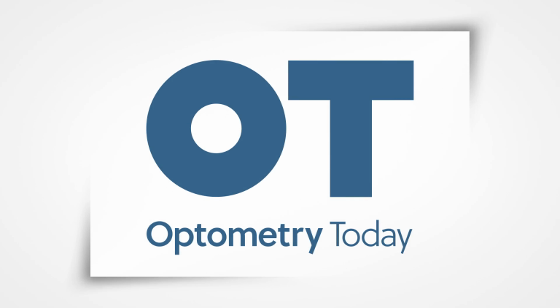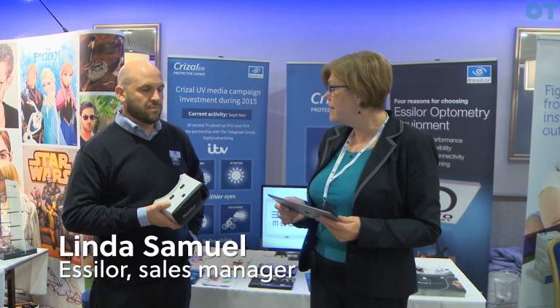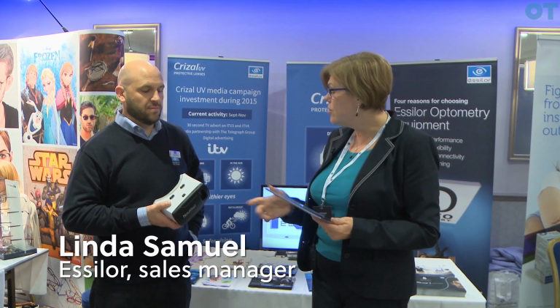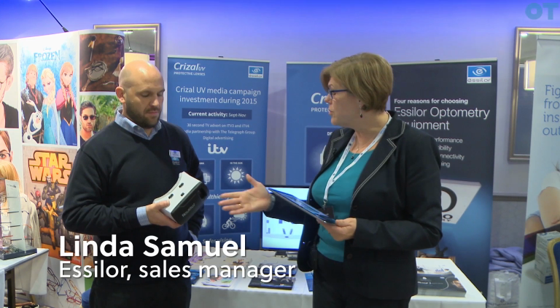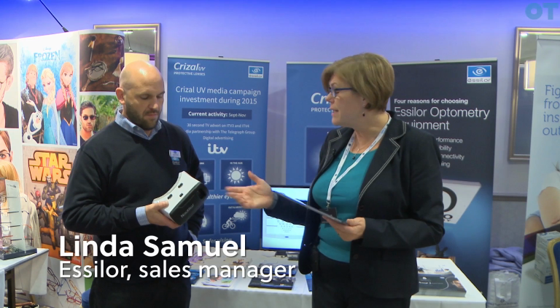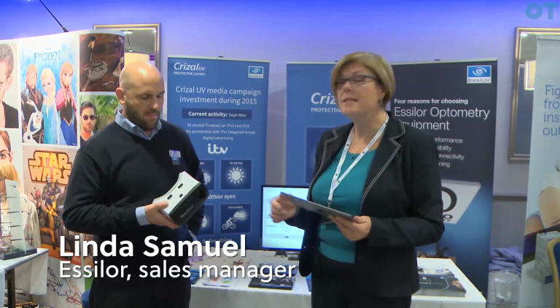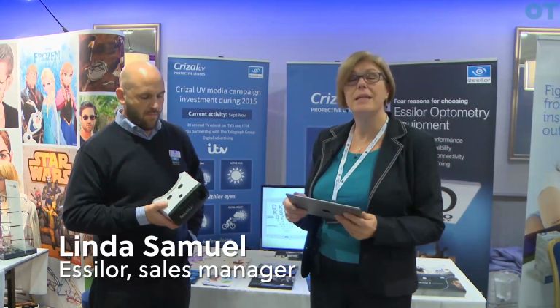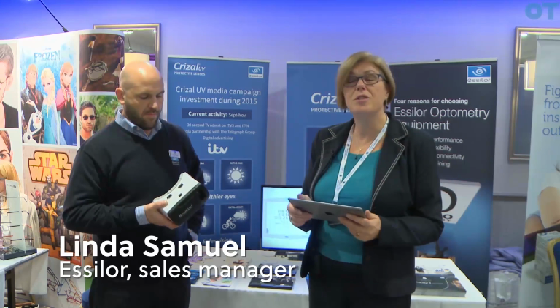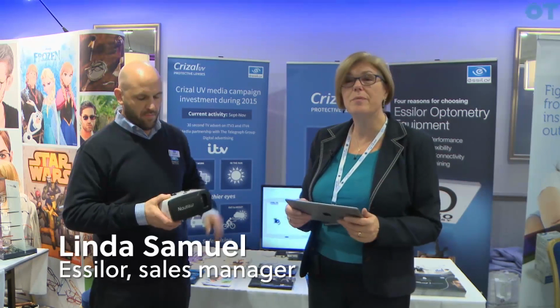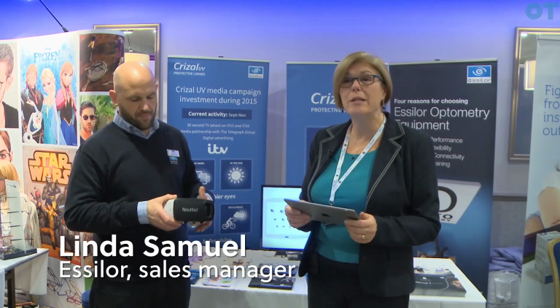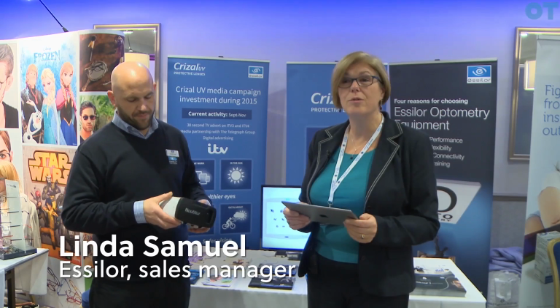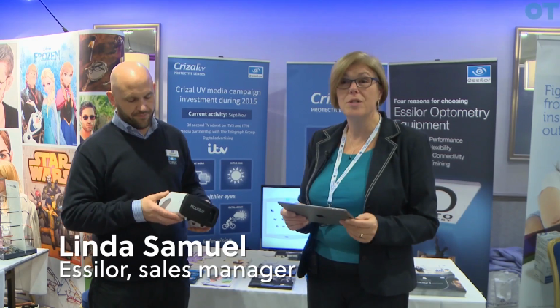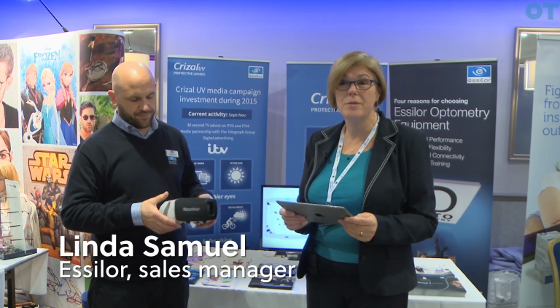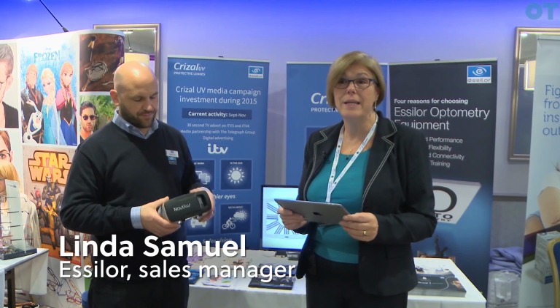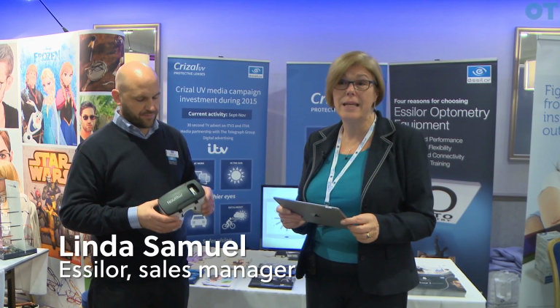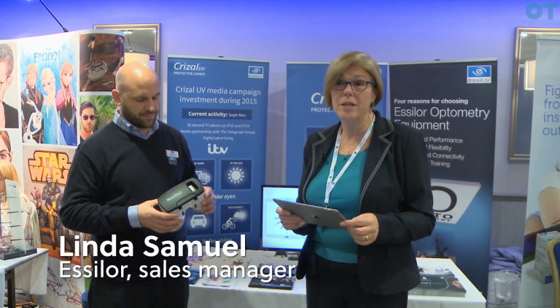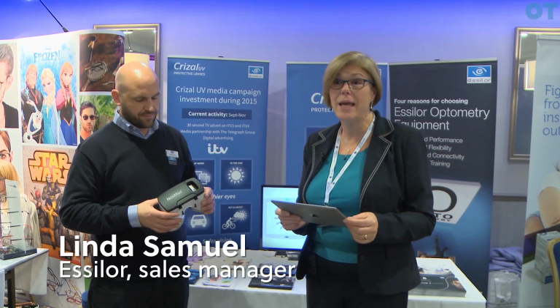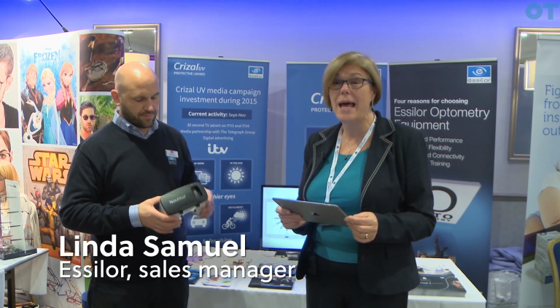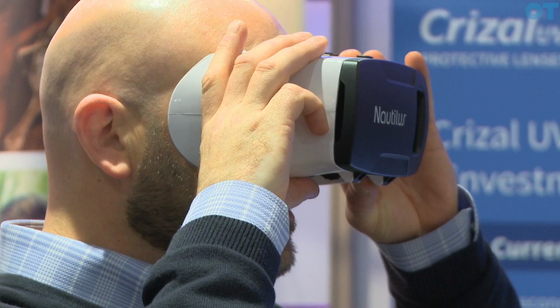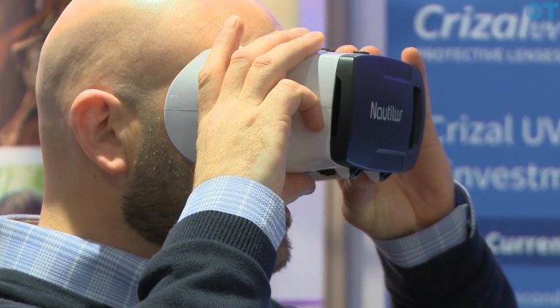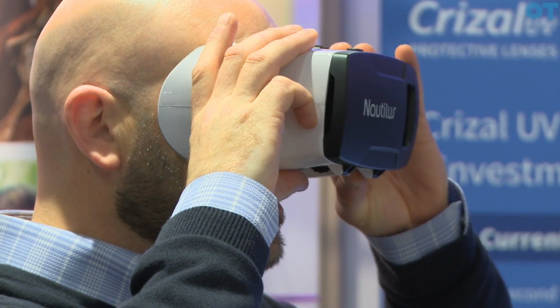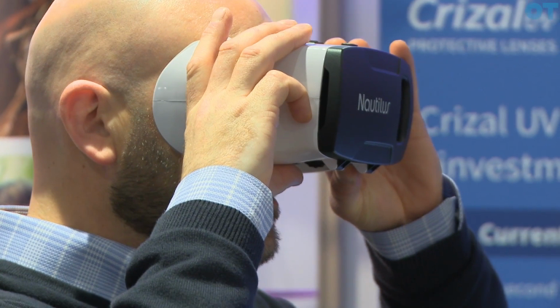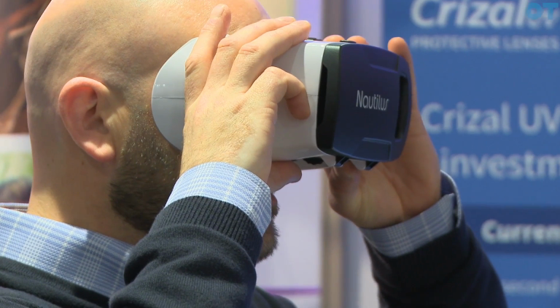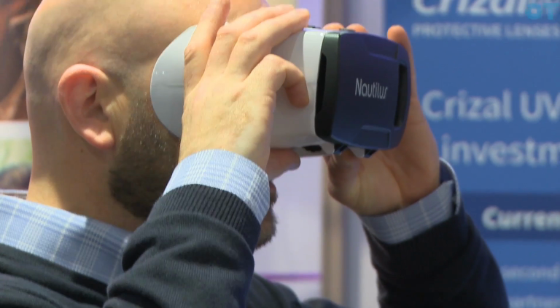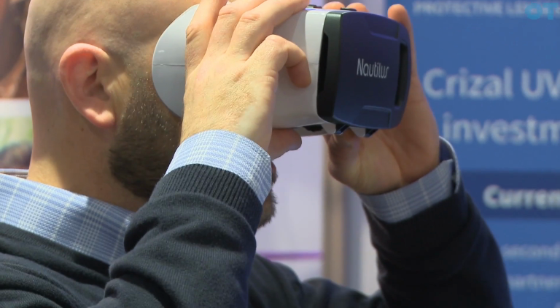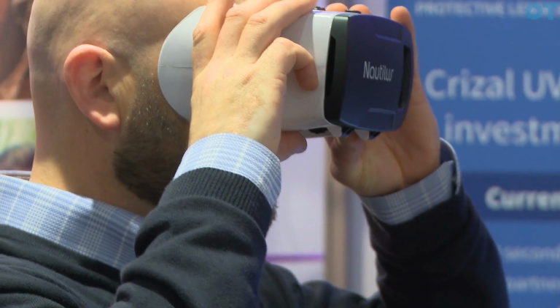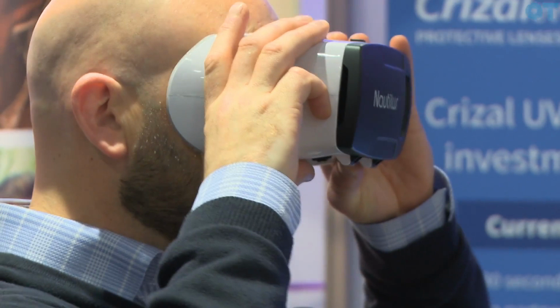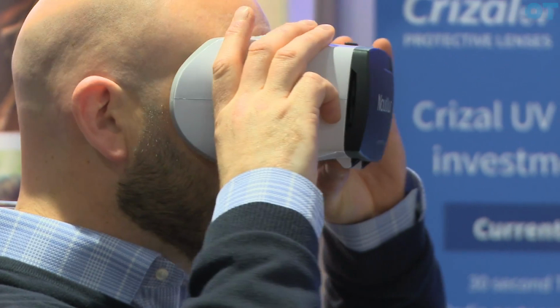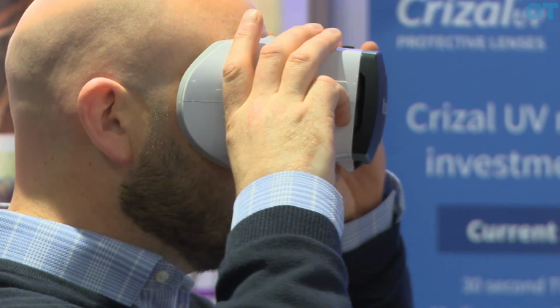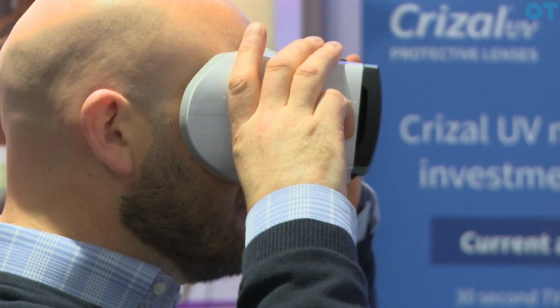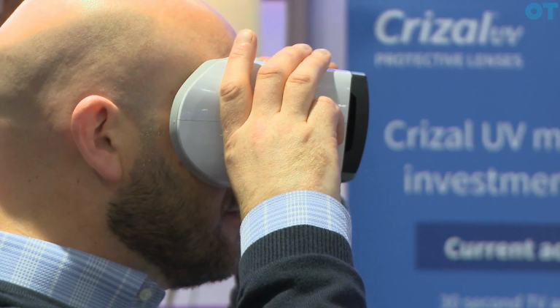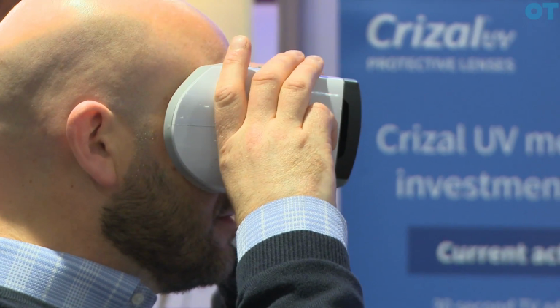This is Nautilus and it has just been launched this week in the UK. It's a virtual reality demonstrator.